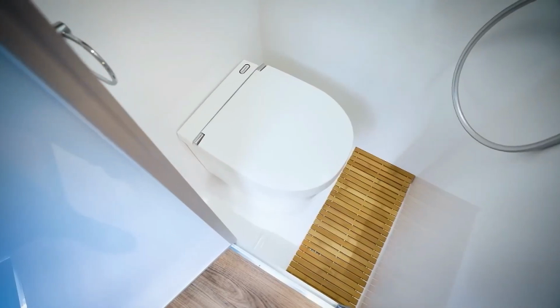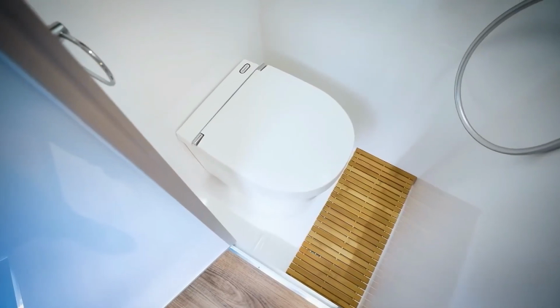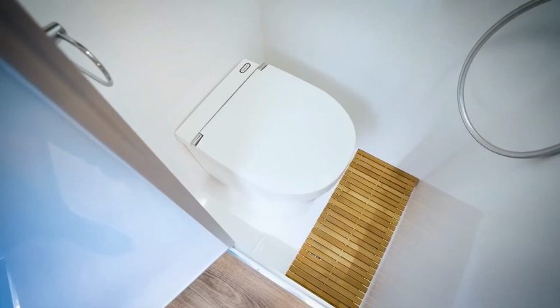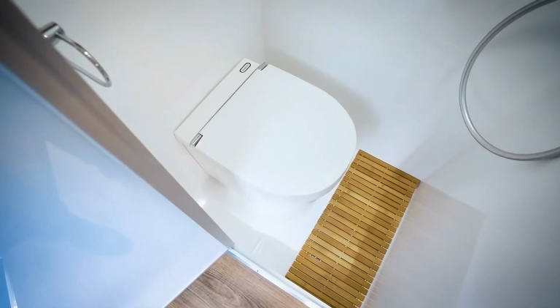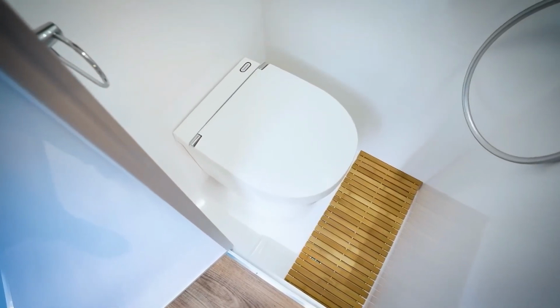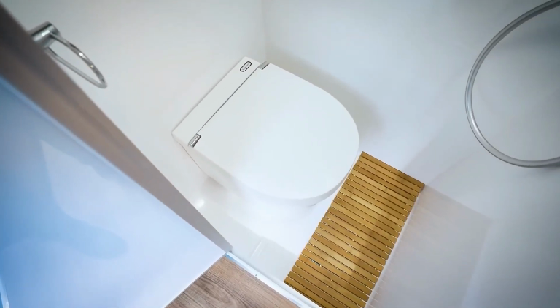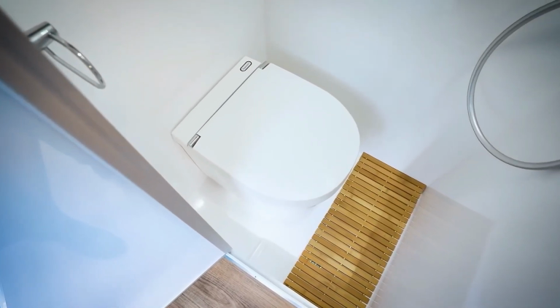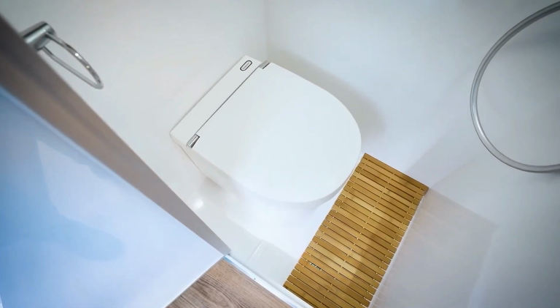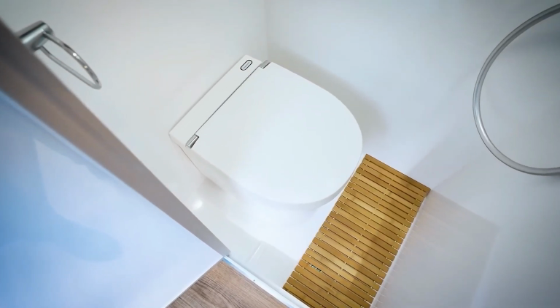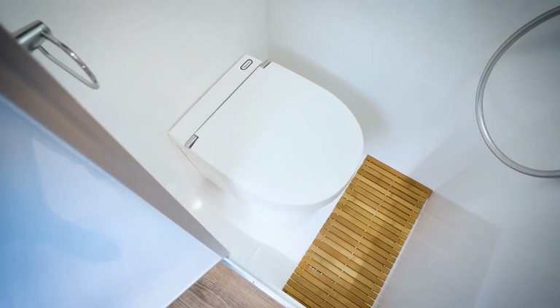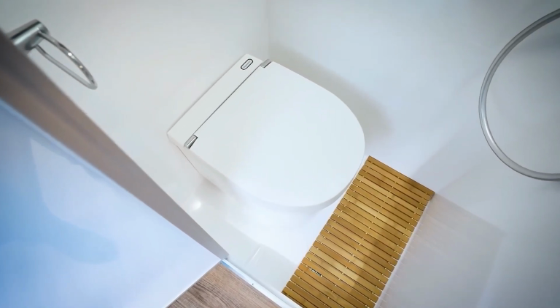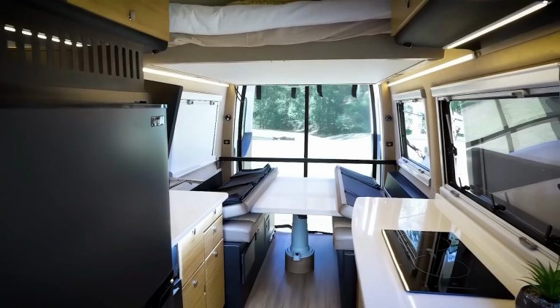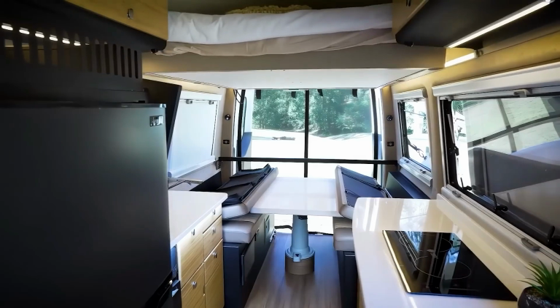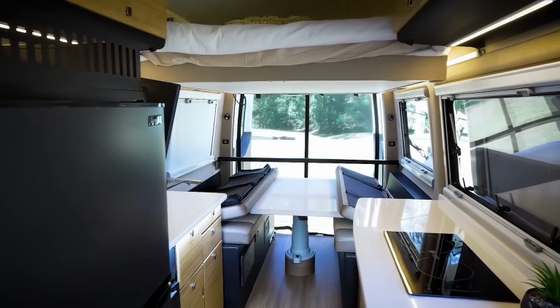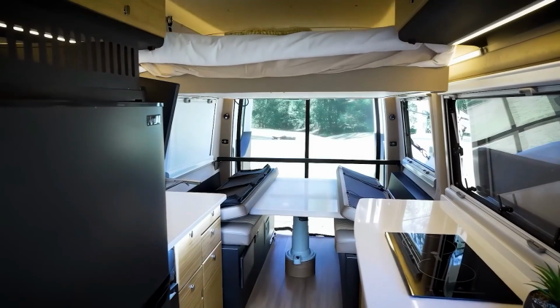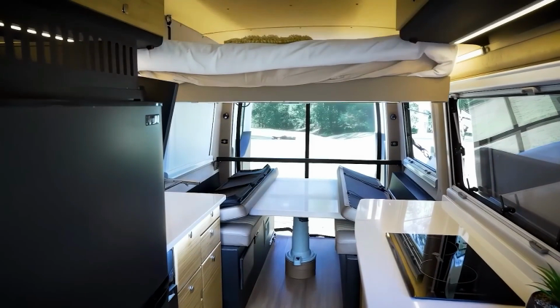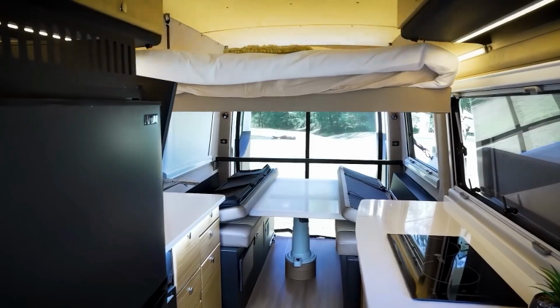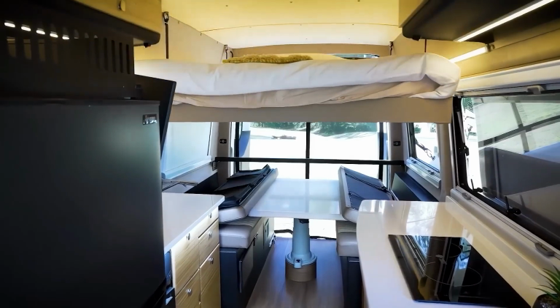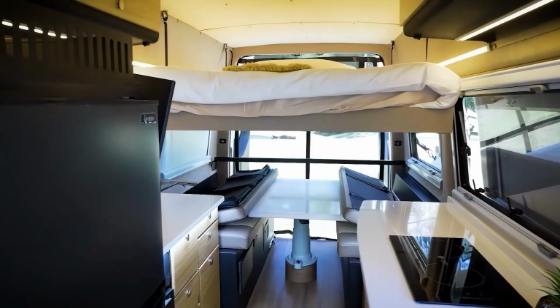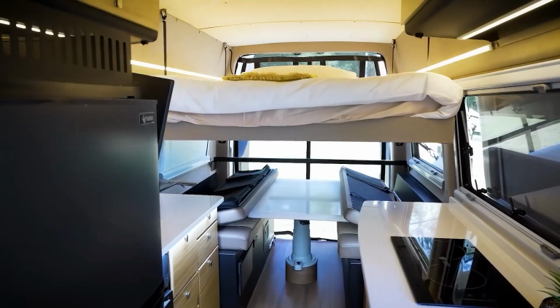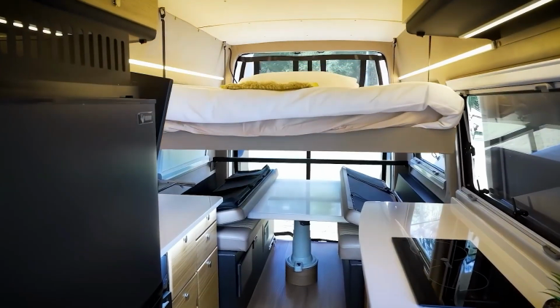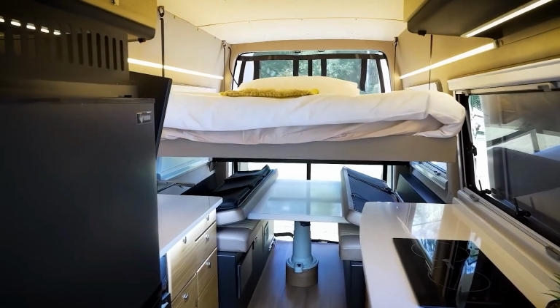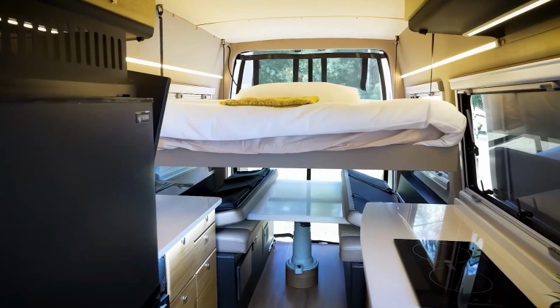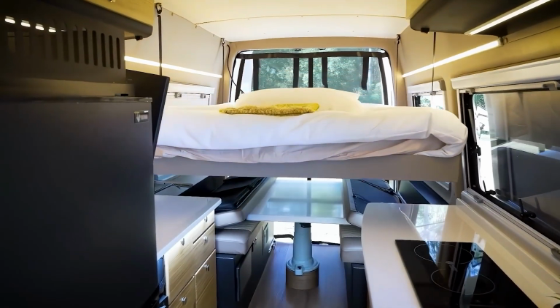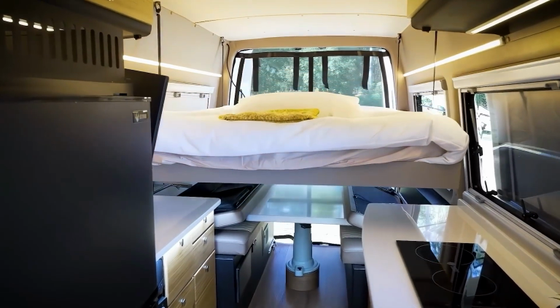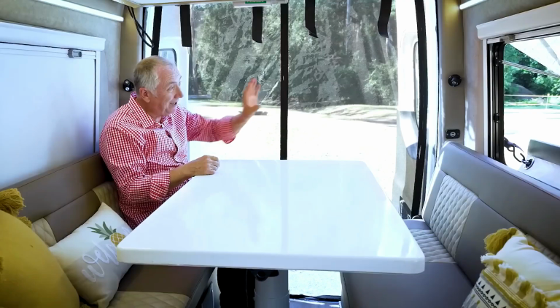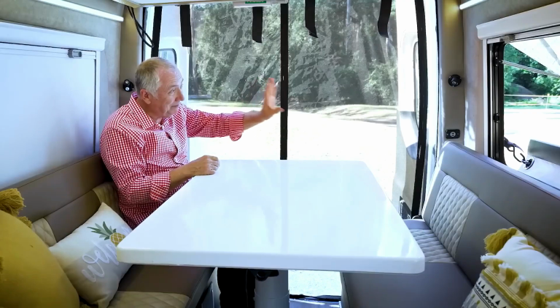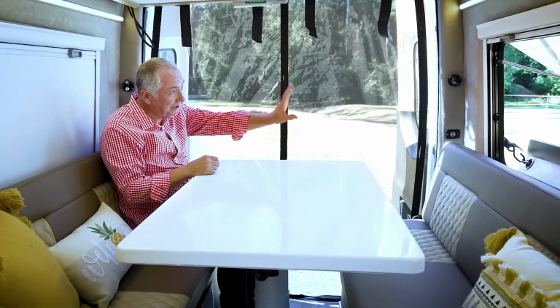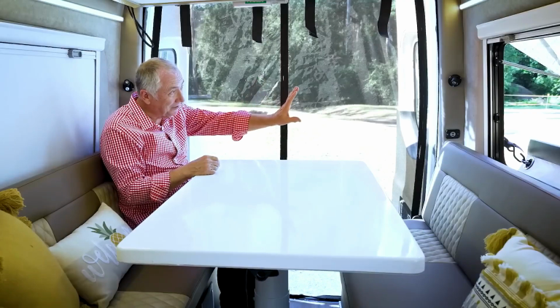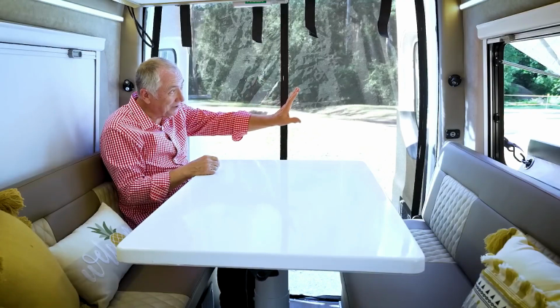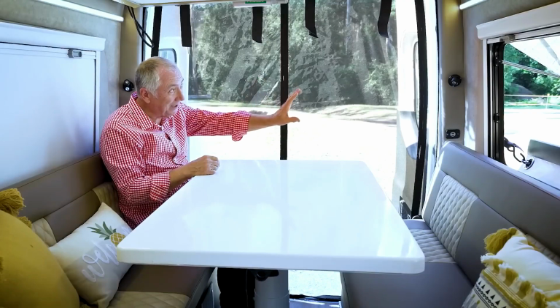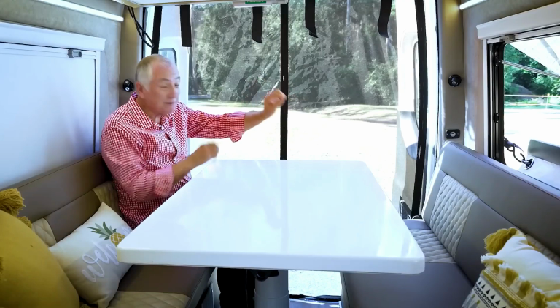Whether you're crossing deserts, climbing mountains, or exploring the outback, the Kimberly Cruise Wagon is built for adventure without compromise.